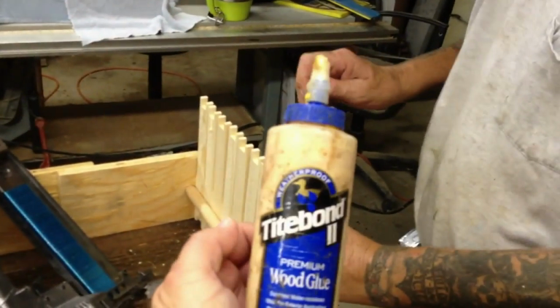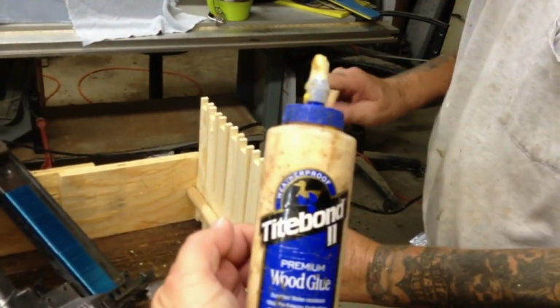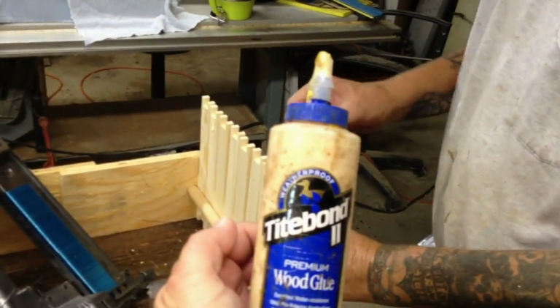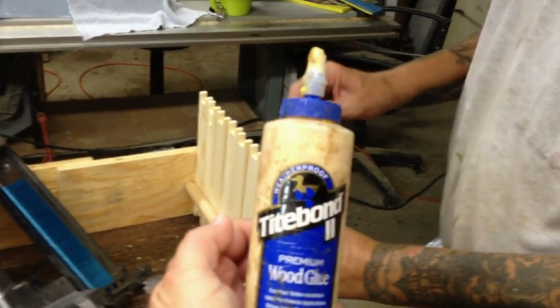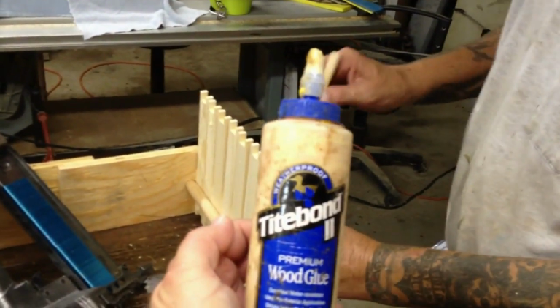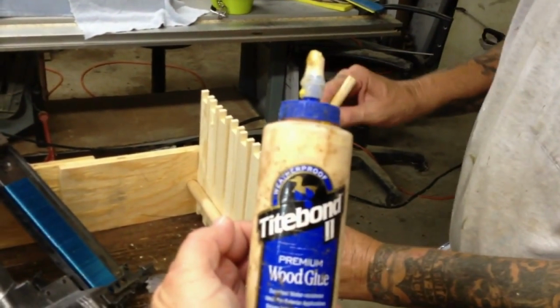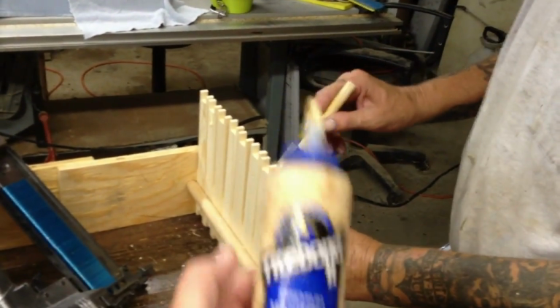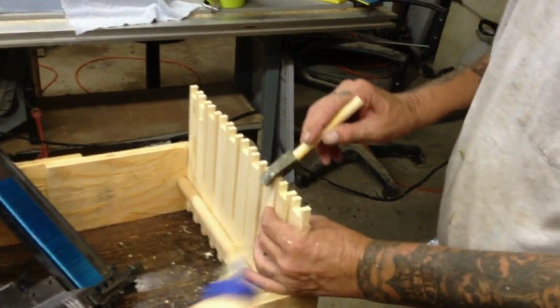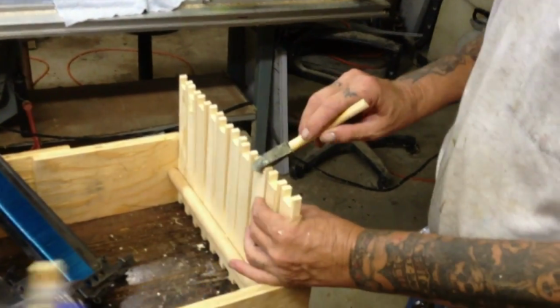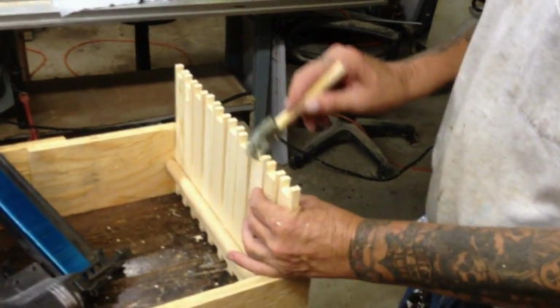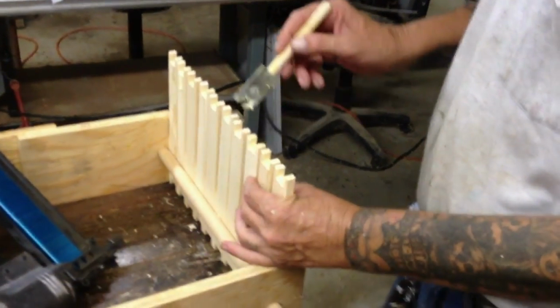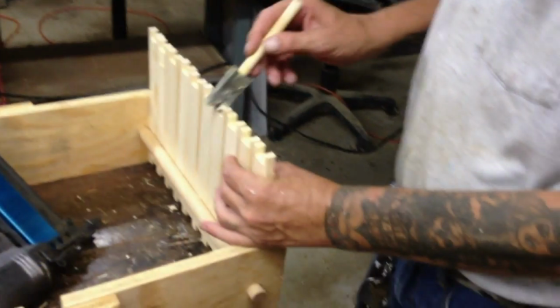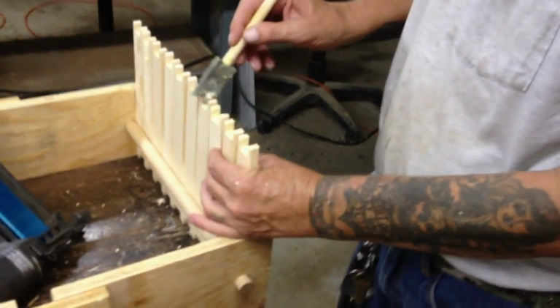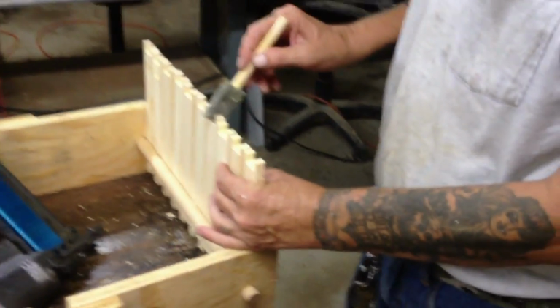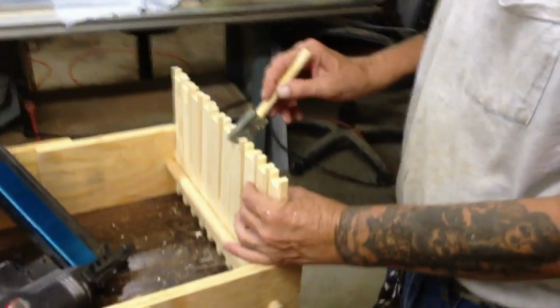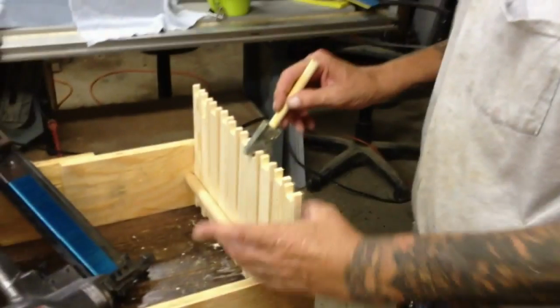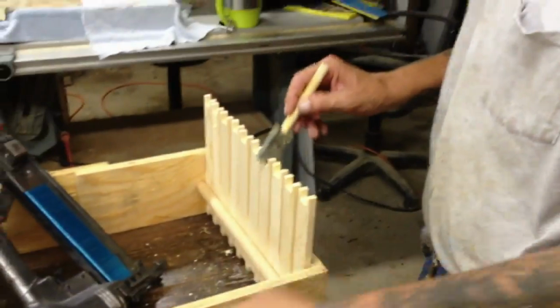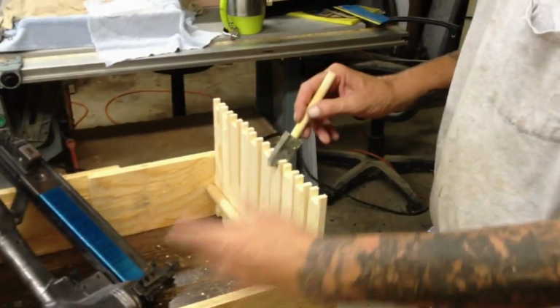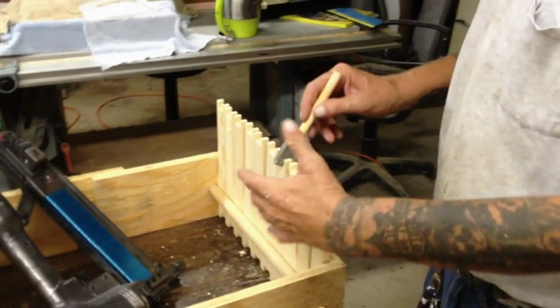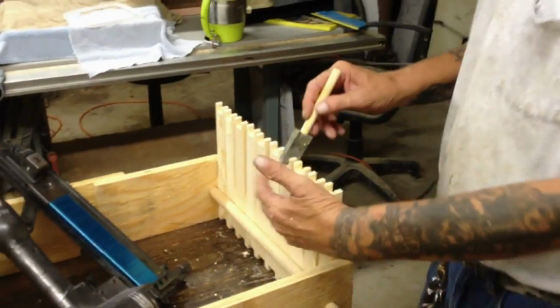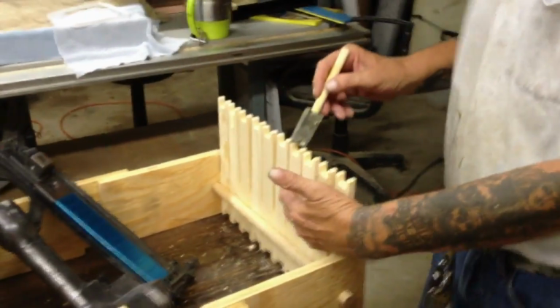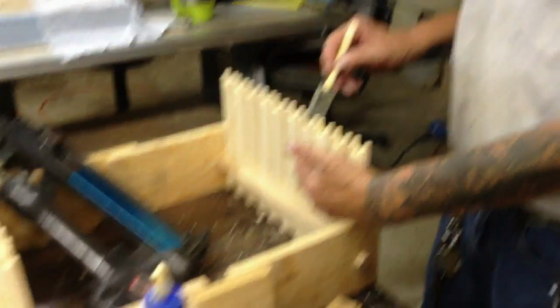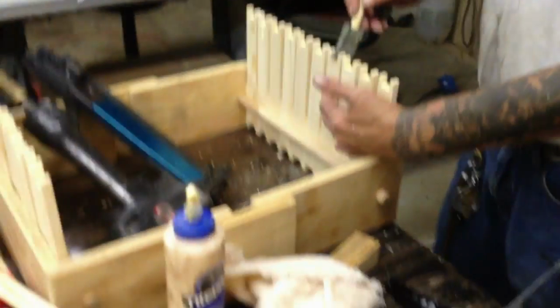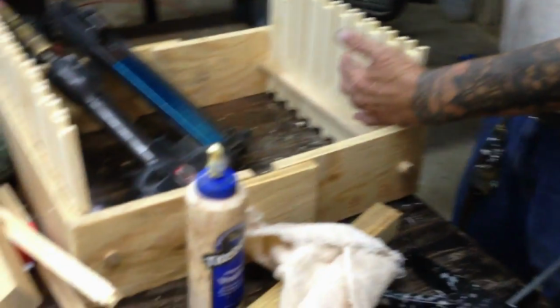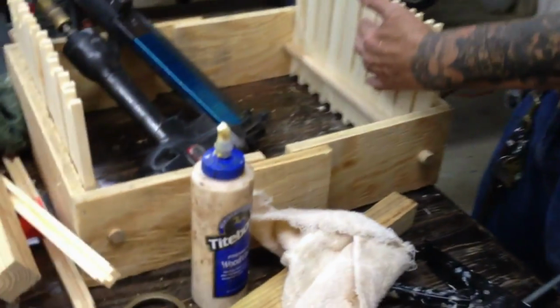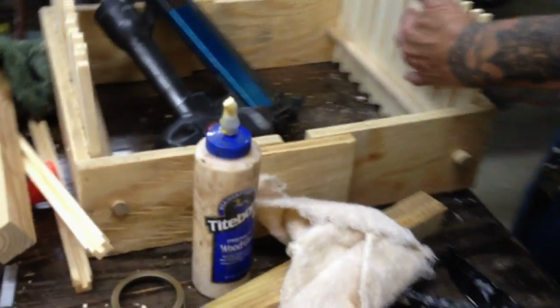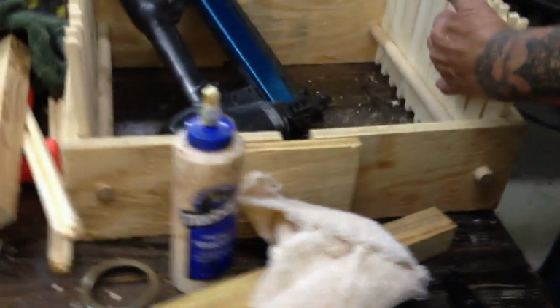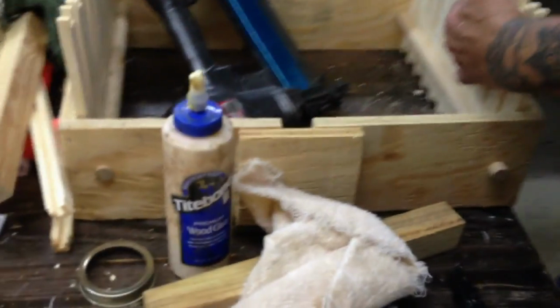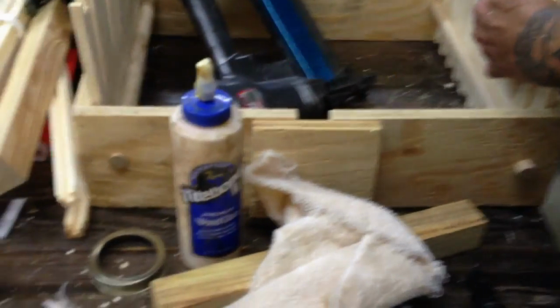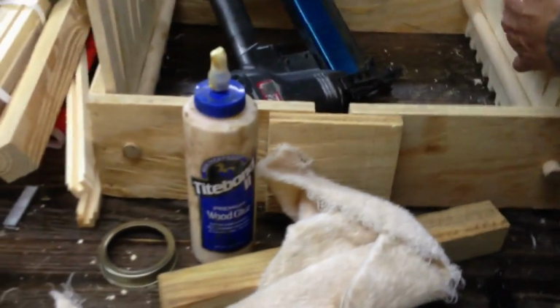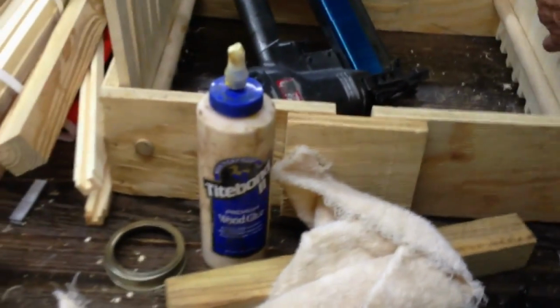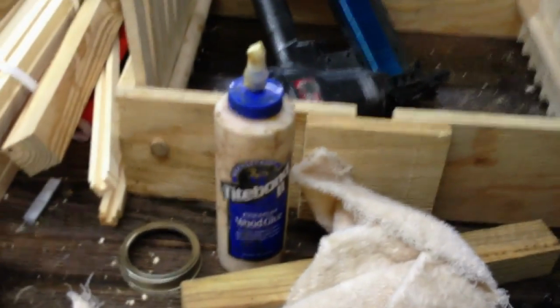That's not the glue that's in it — that's Typebond 3. You got a Typebond 3 in it? Yeah.